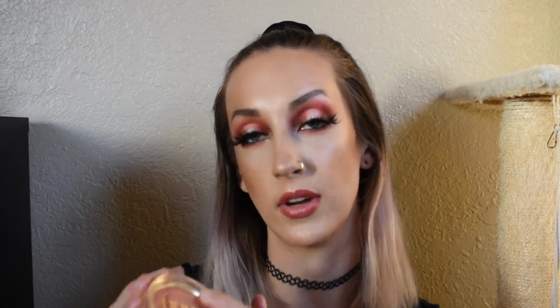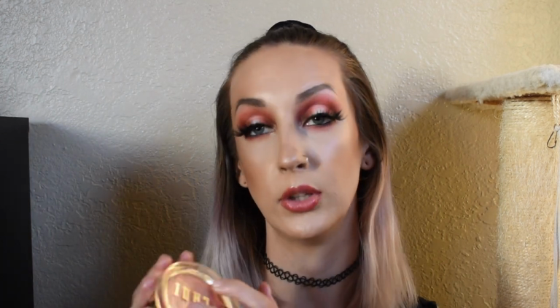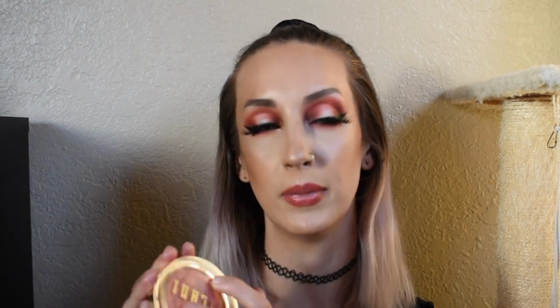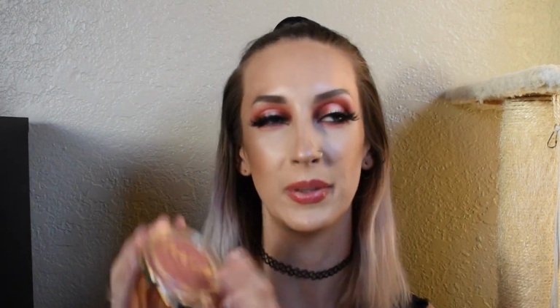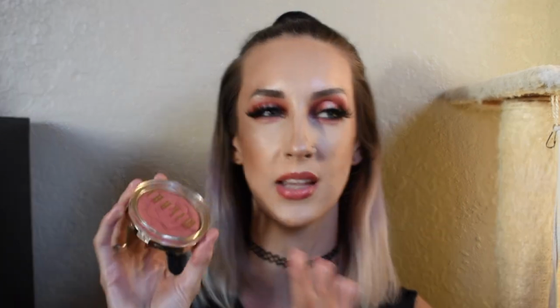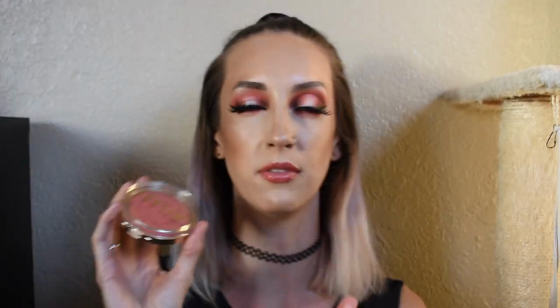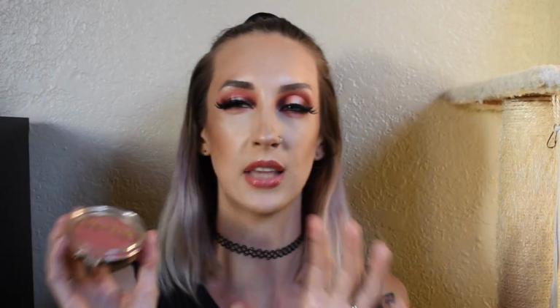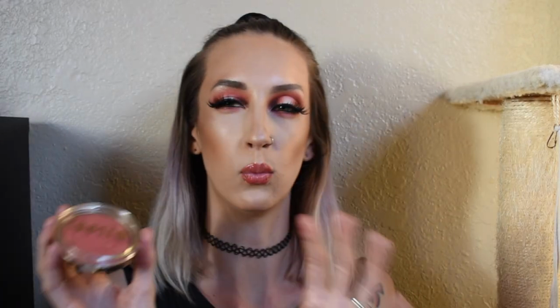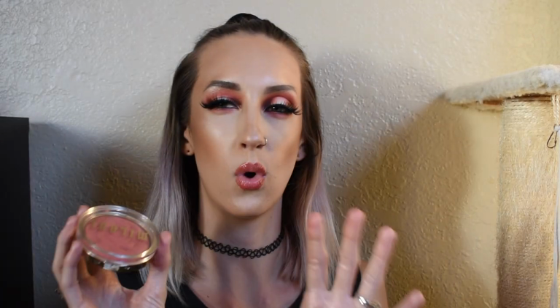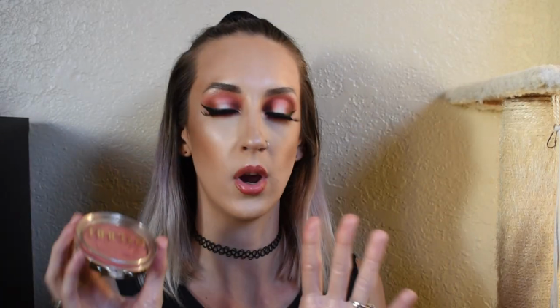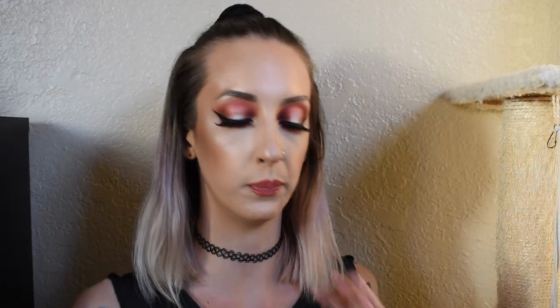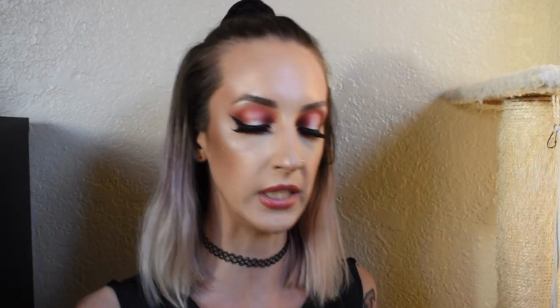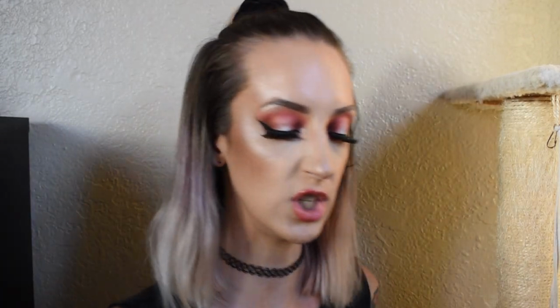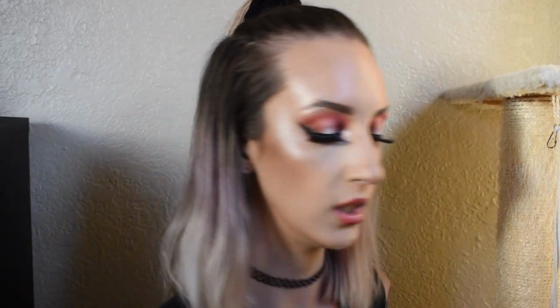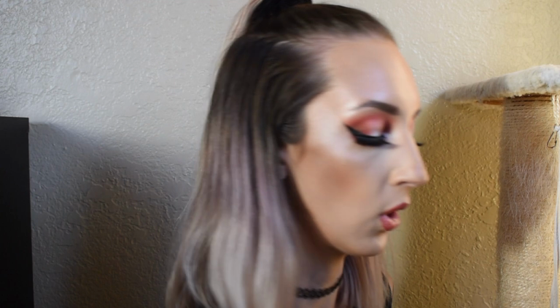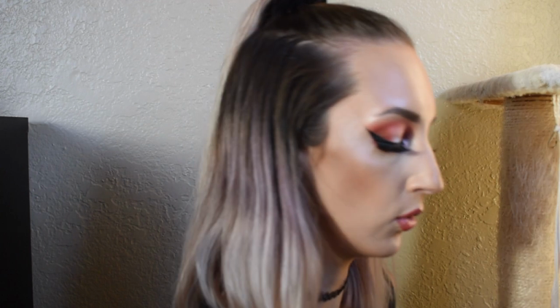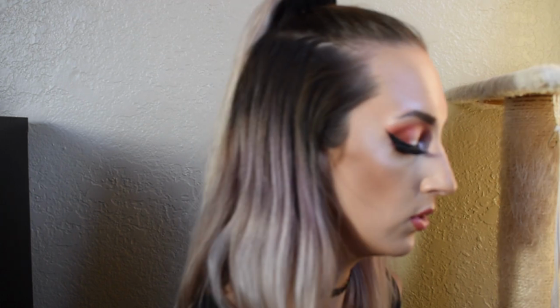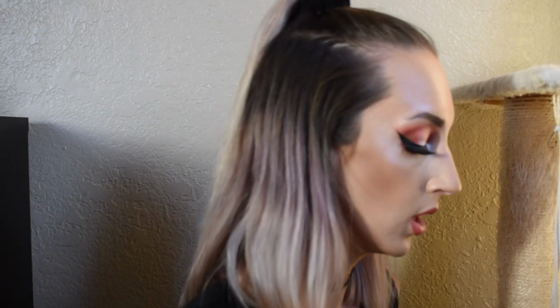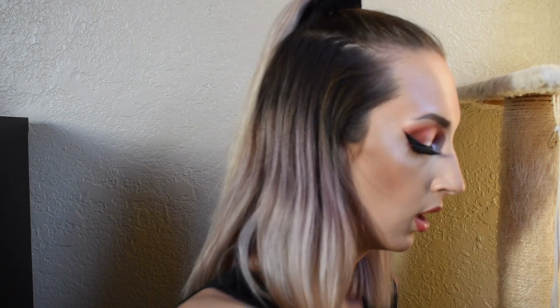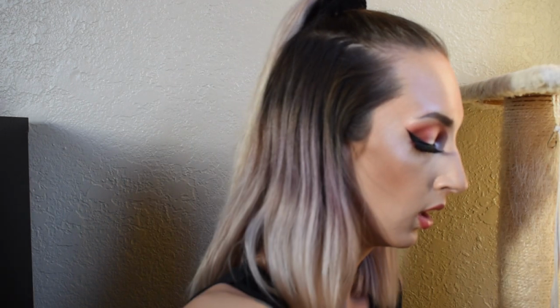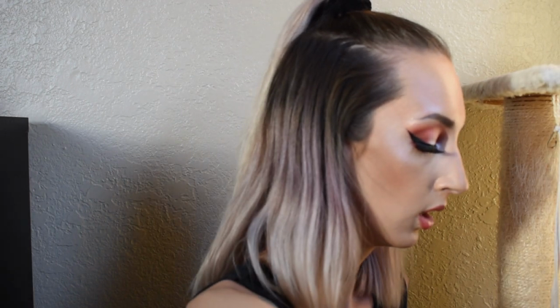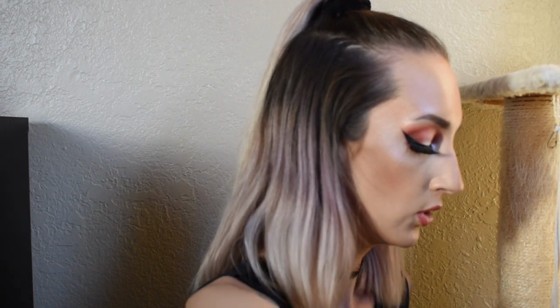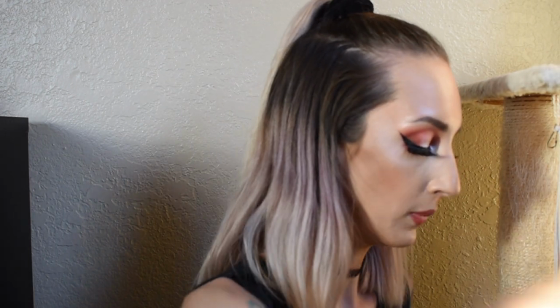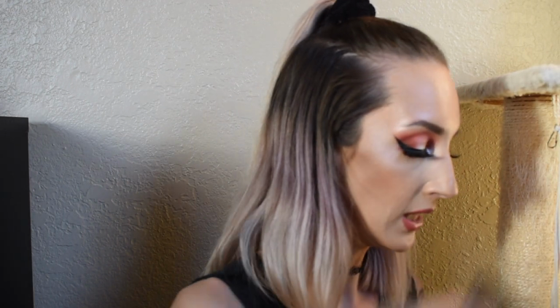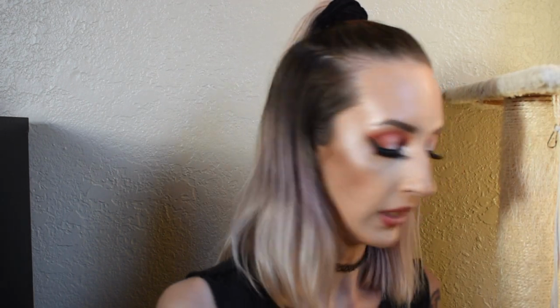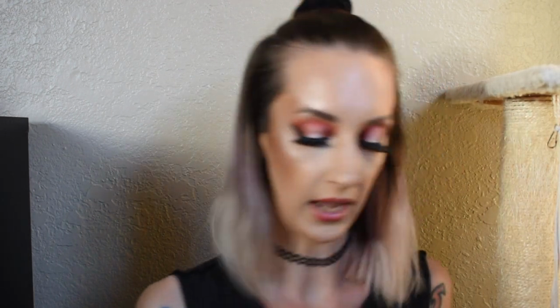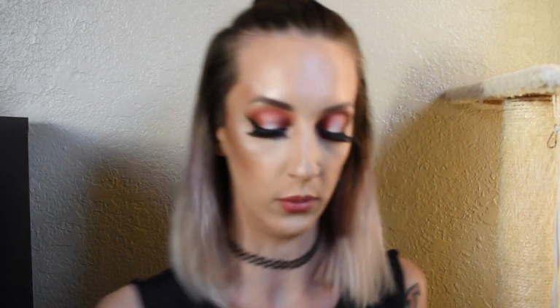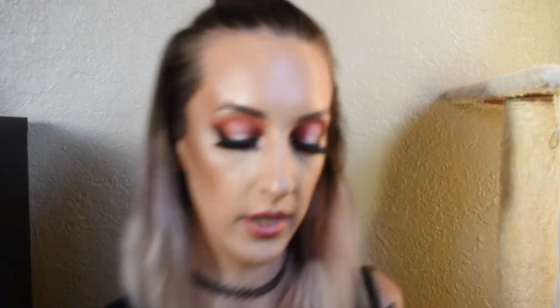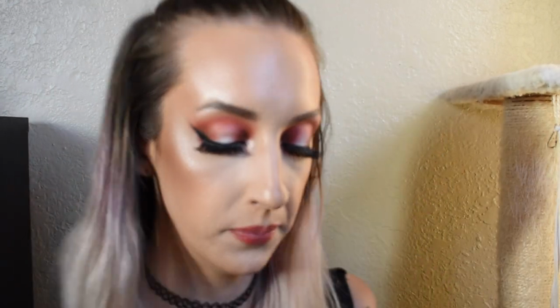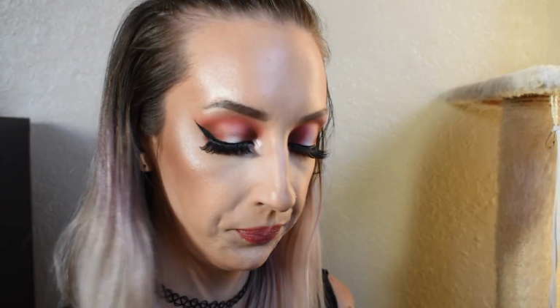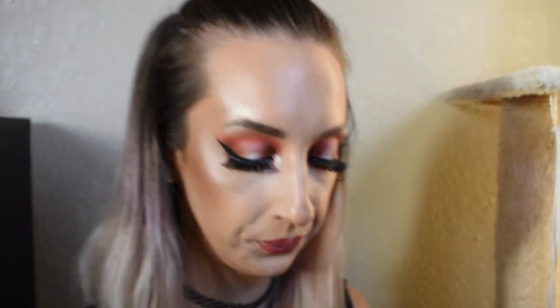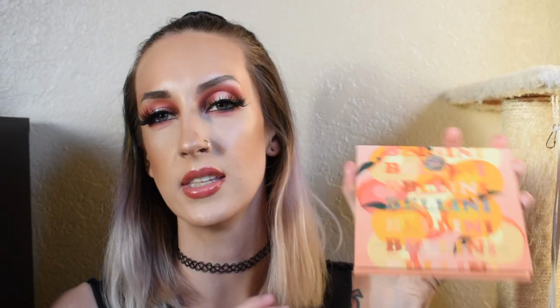This is the Milani Rose Powder Blush in Wild Rose. This is very new to me — it's kind of a warm peachy rose. Keeping that one.